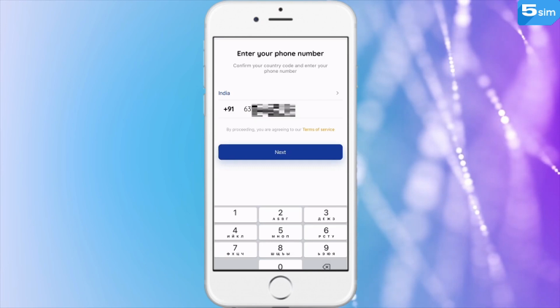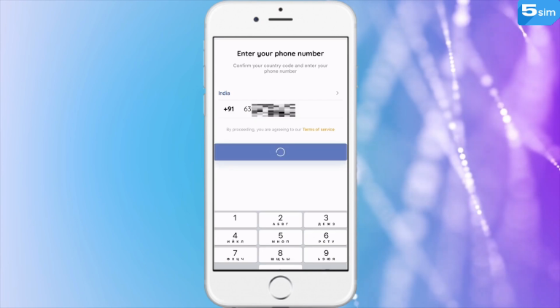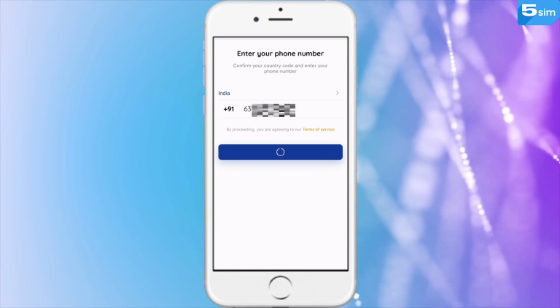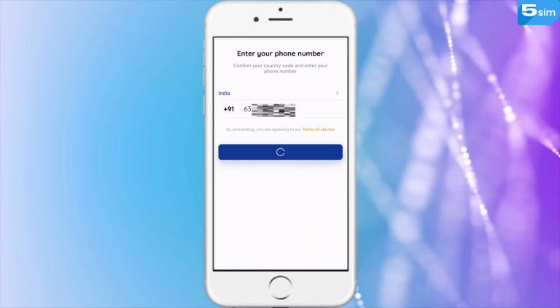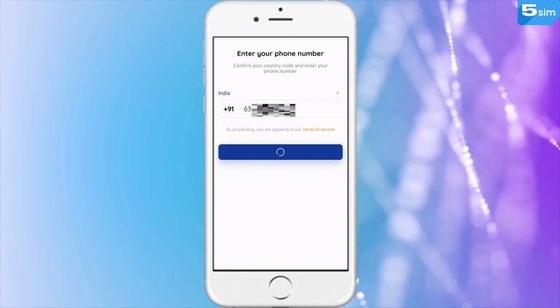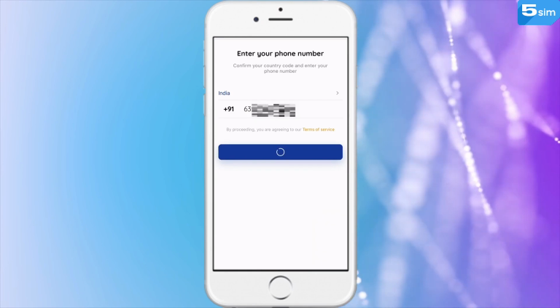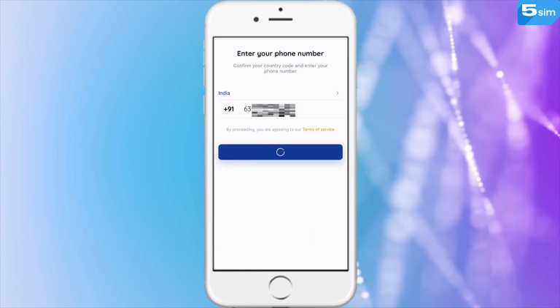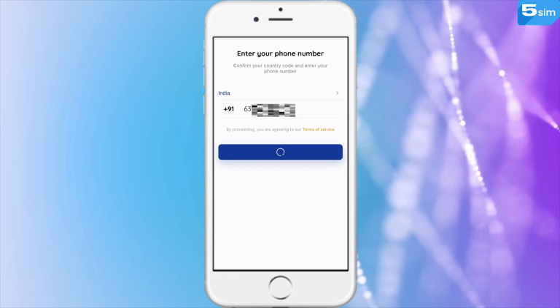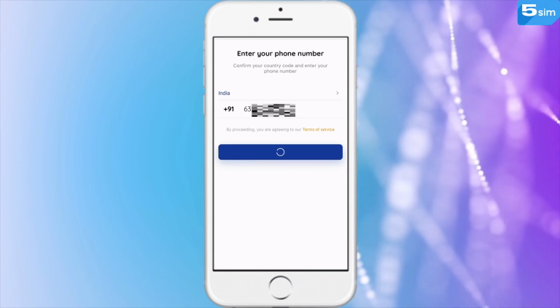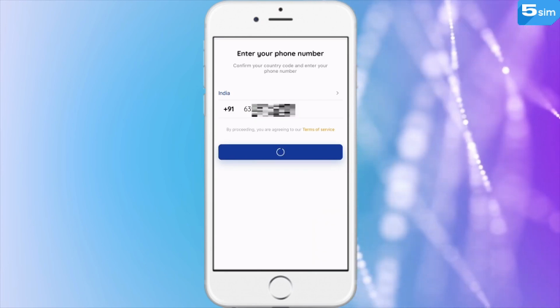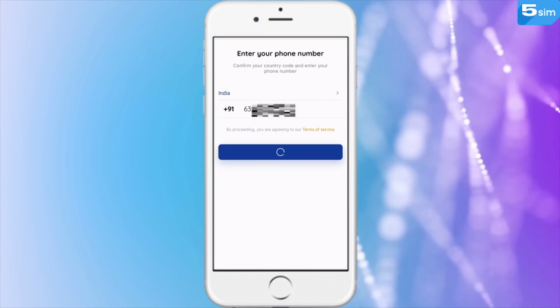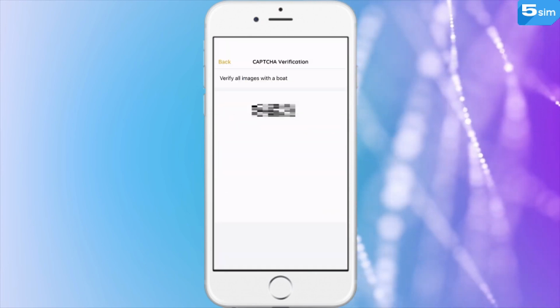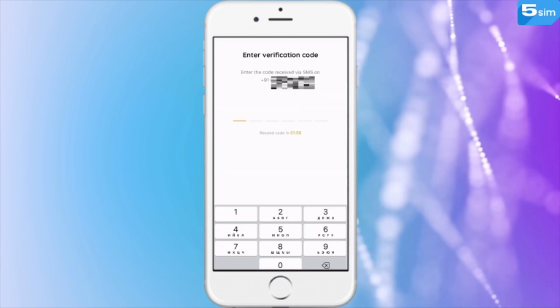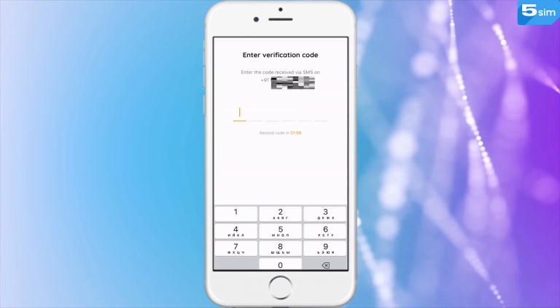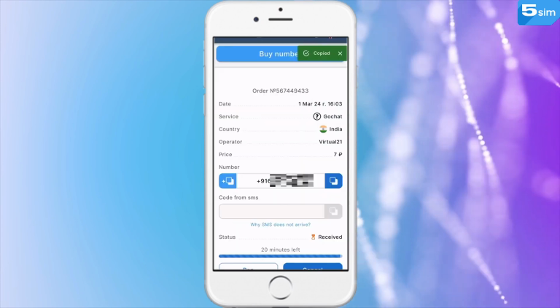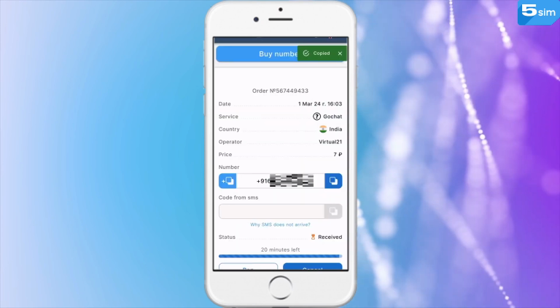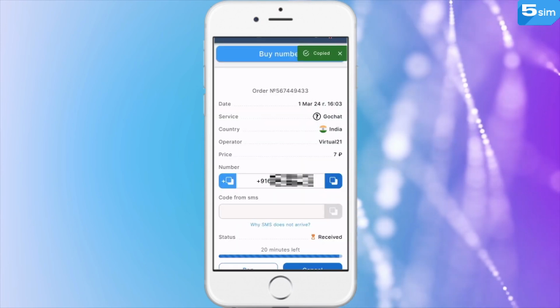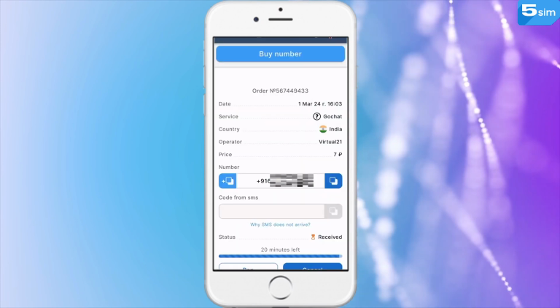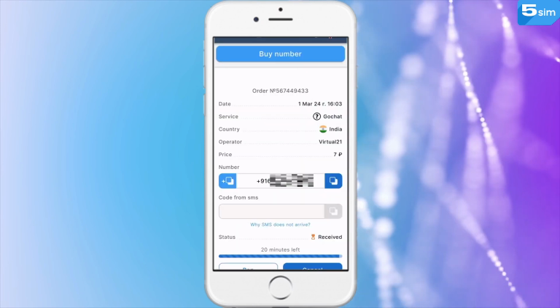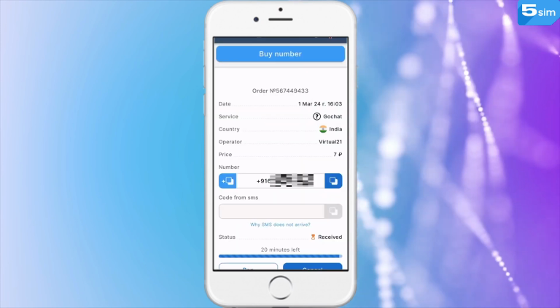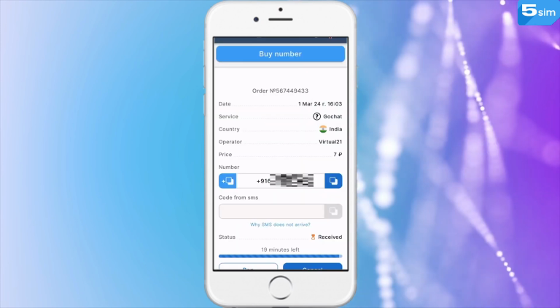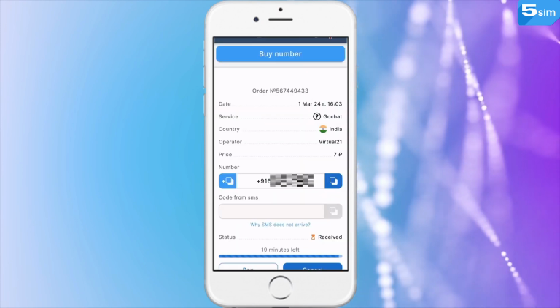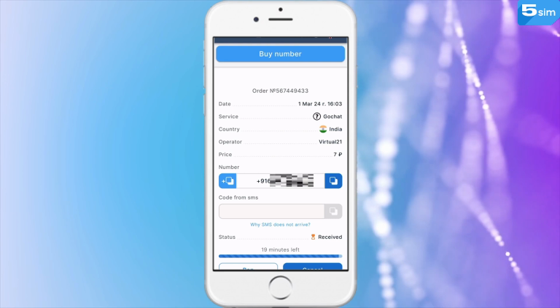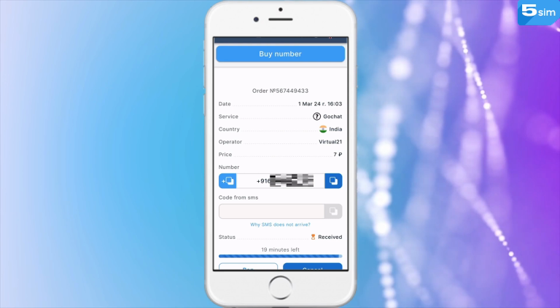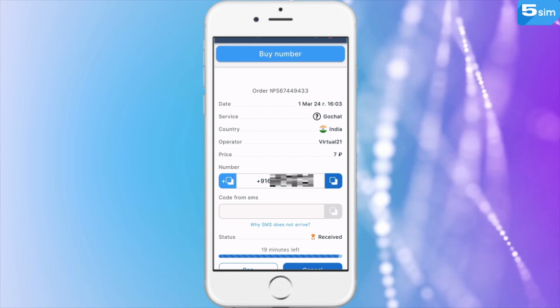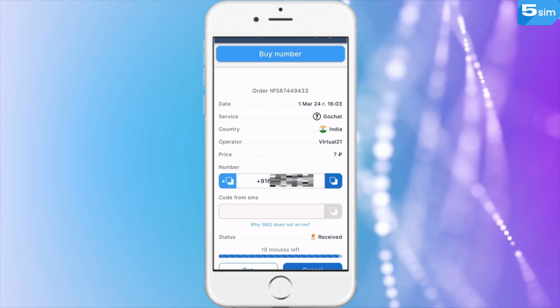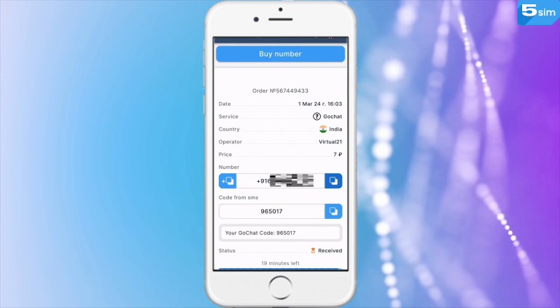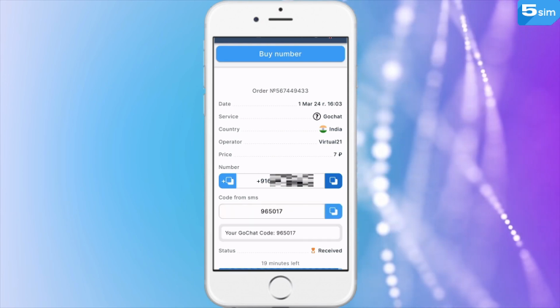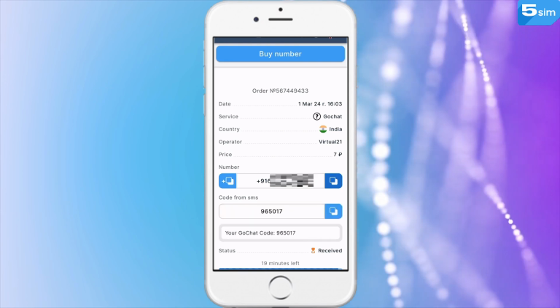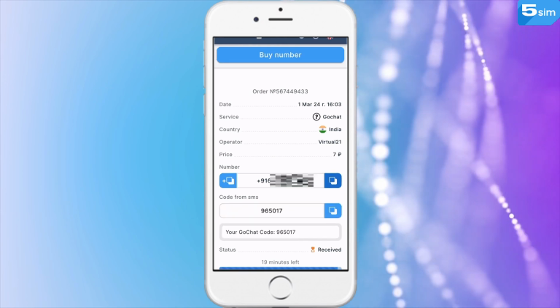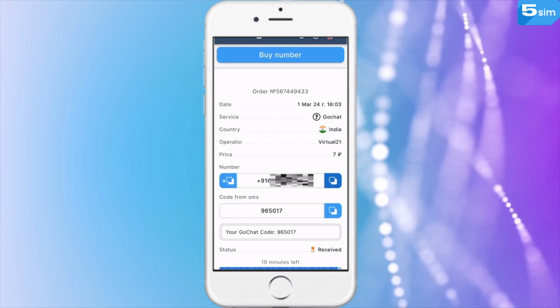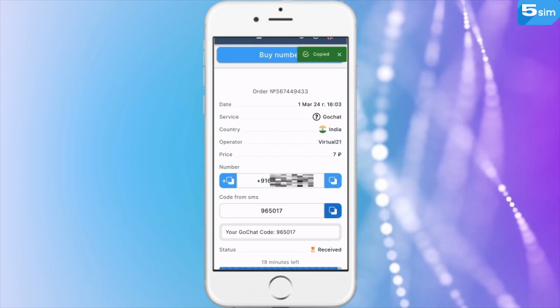Copy and paste it where required. Request the code, and wait for it to appear in the orders page. Finally, use it to register on GoChat.